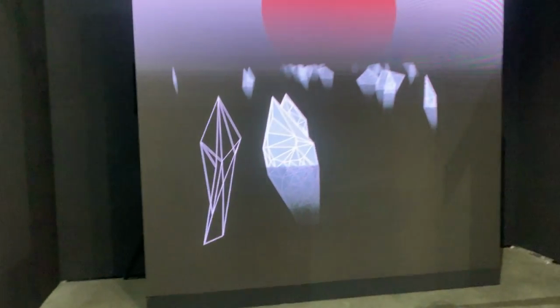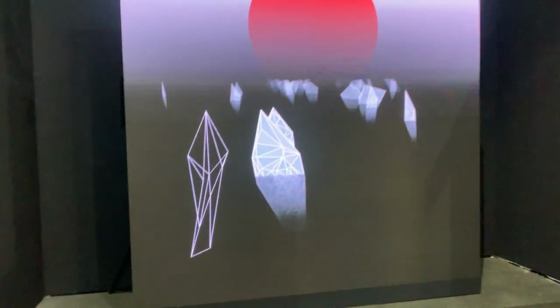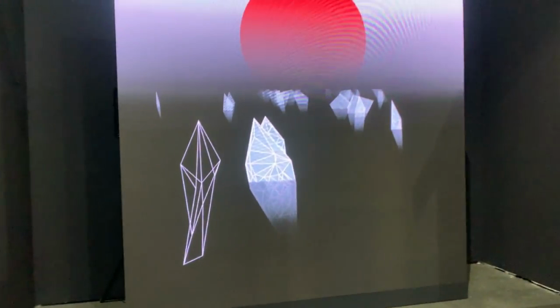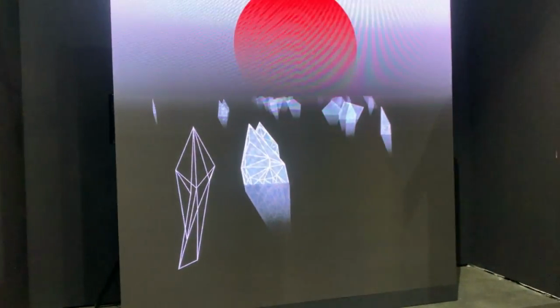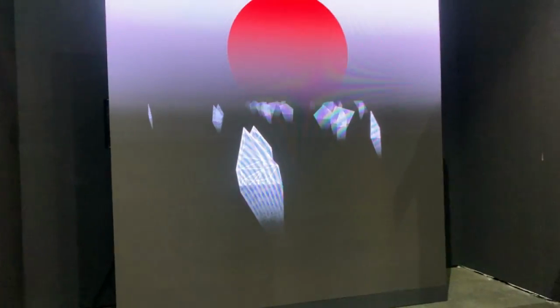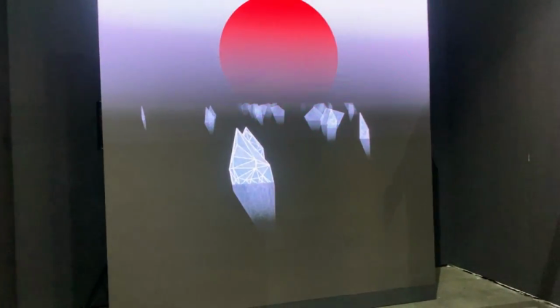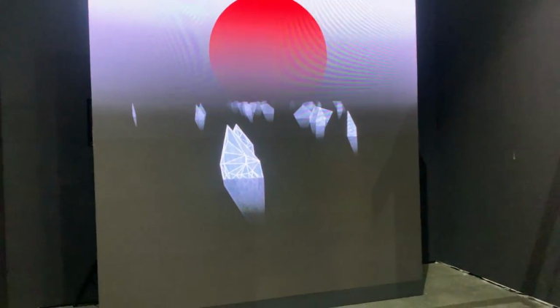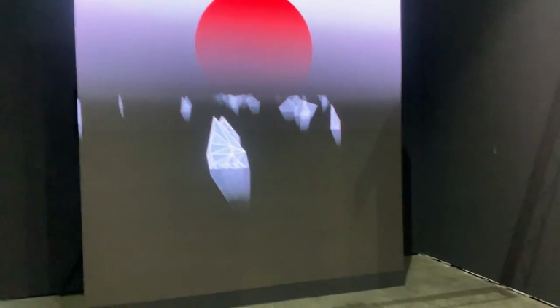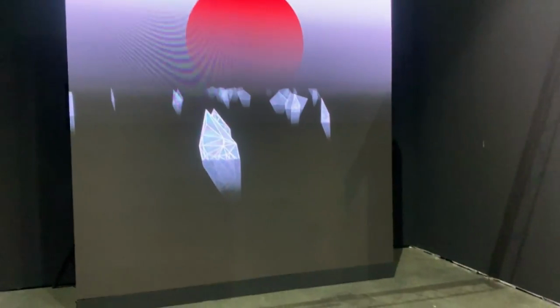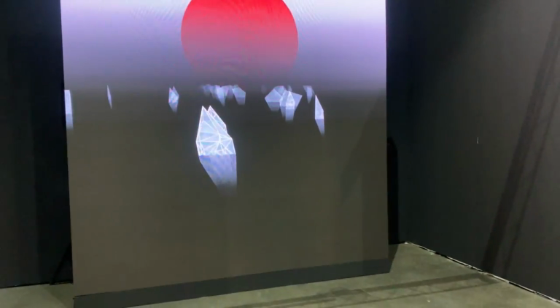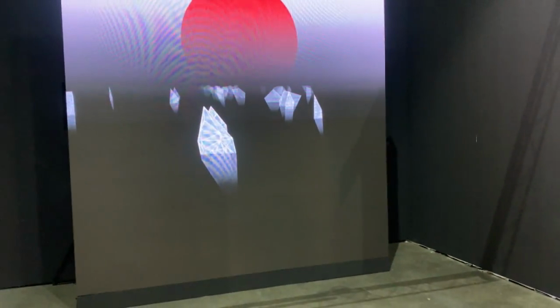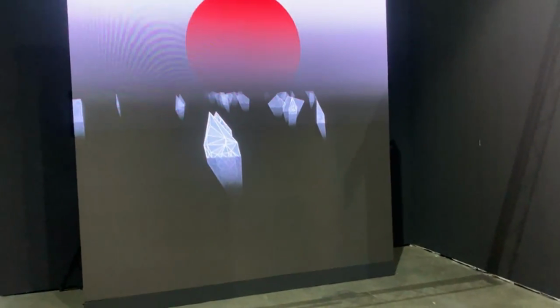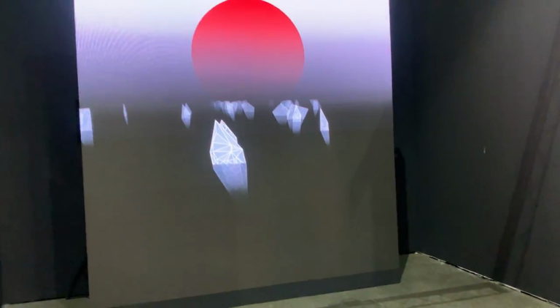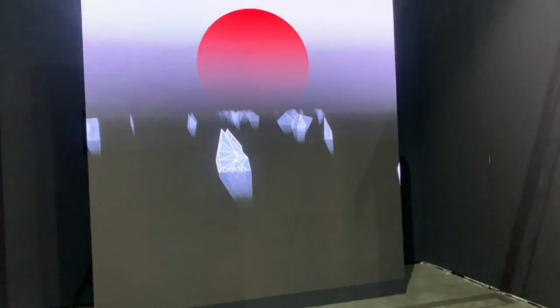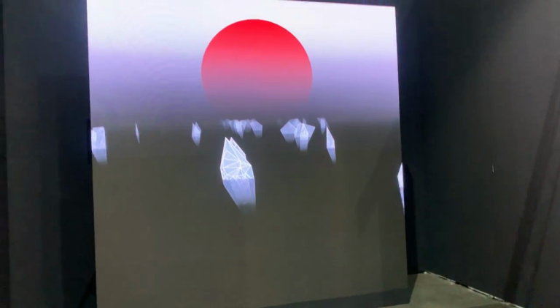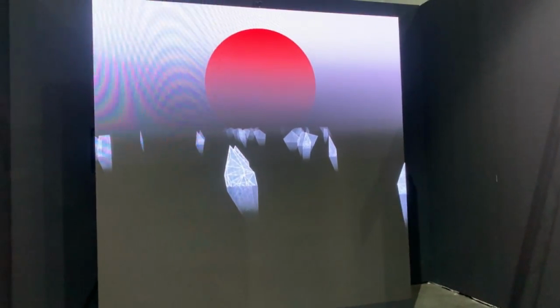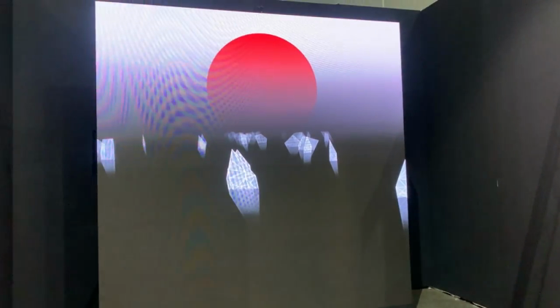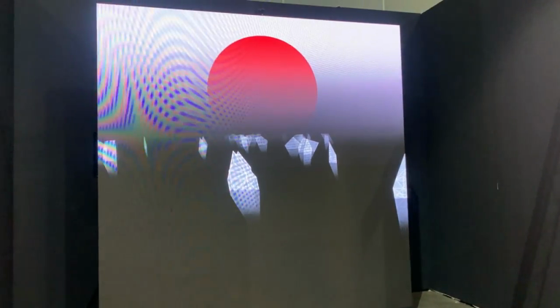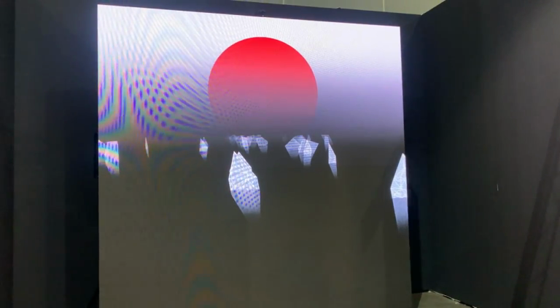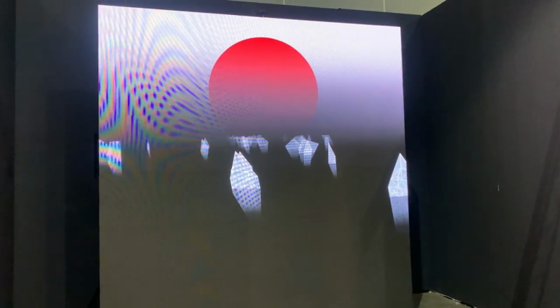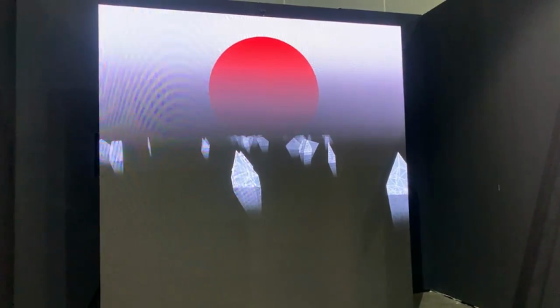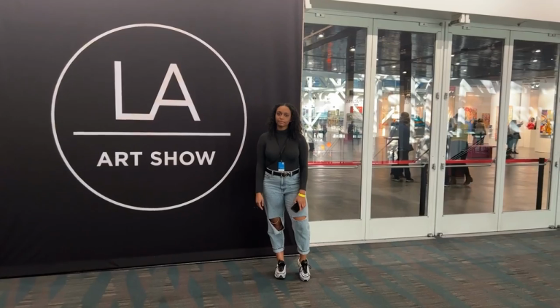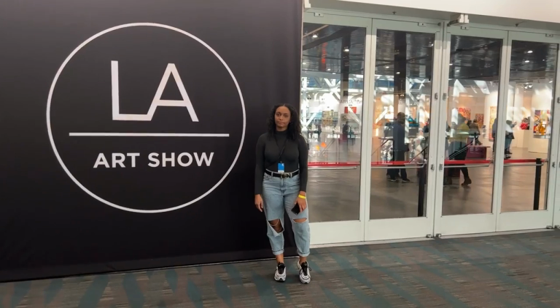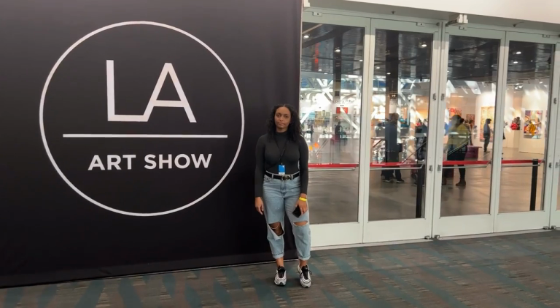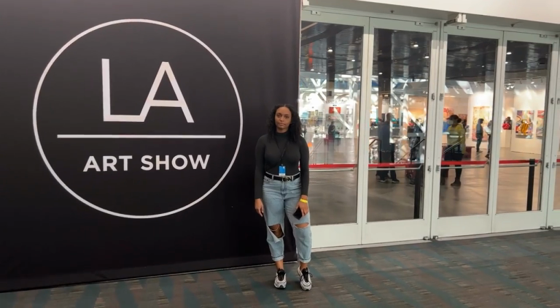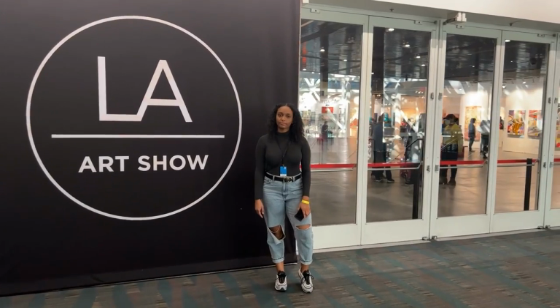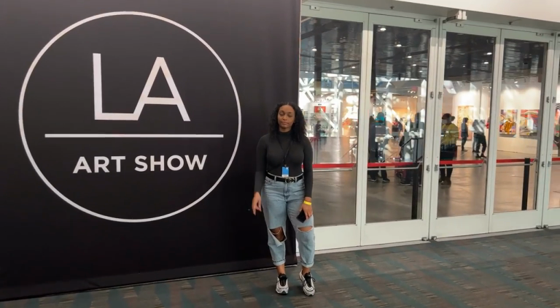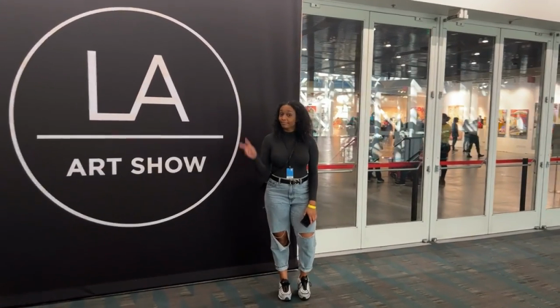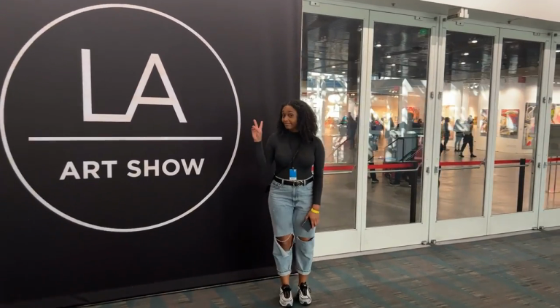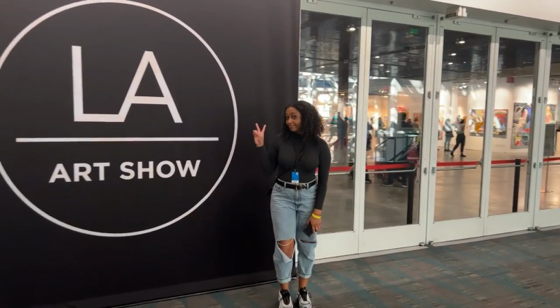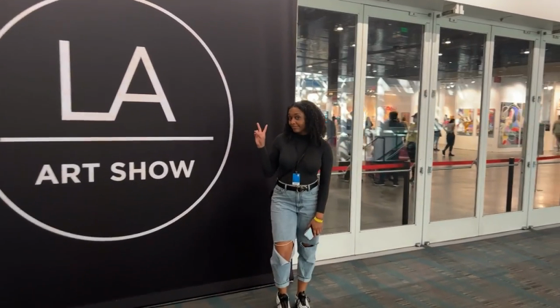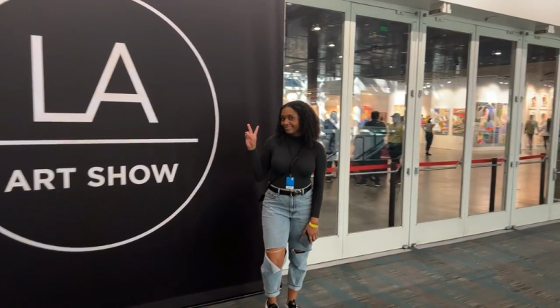The 2022 LA Art Show had amazing pieces and the future of art is in great hands.